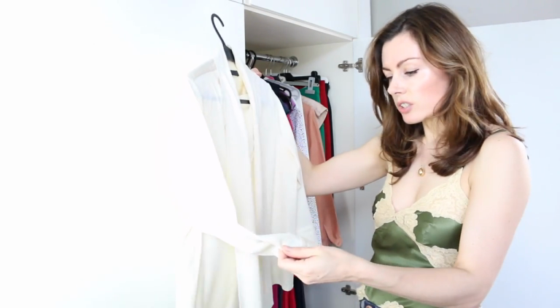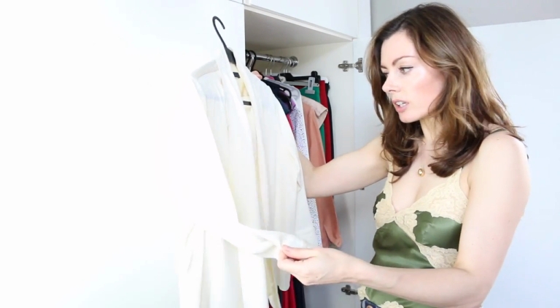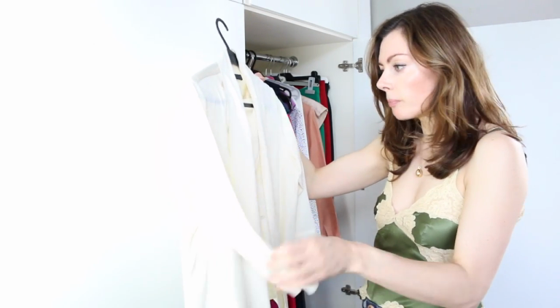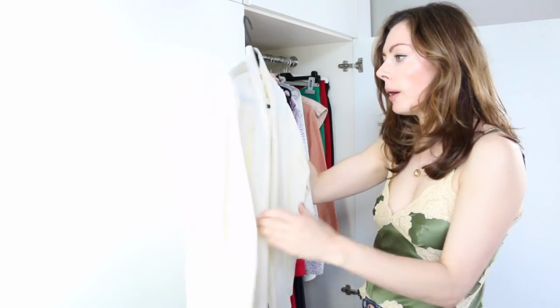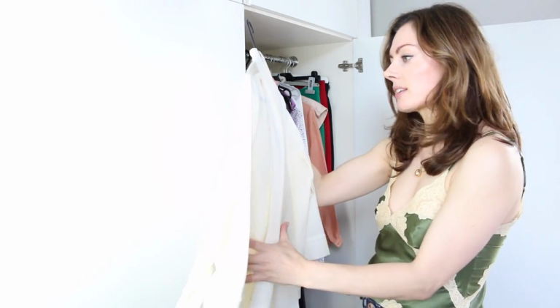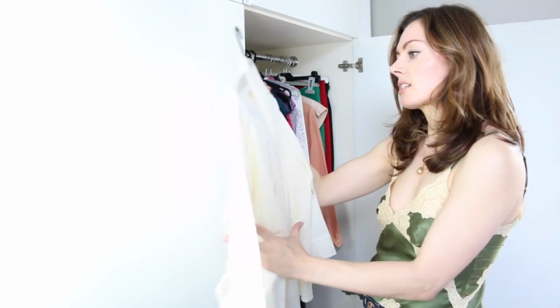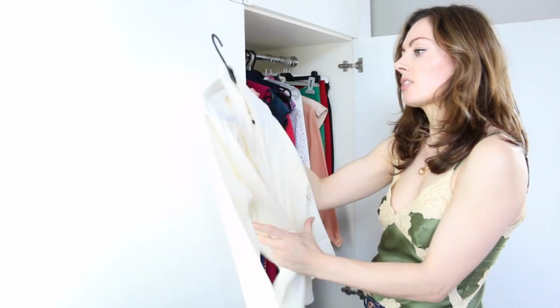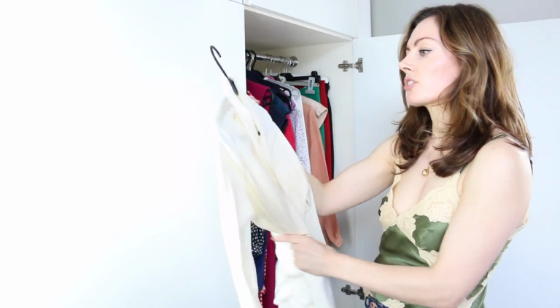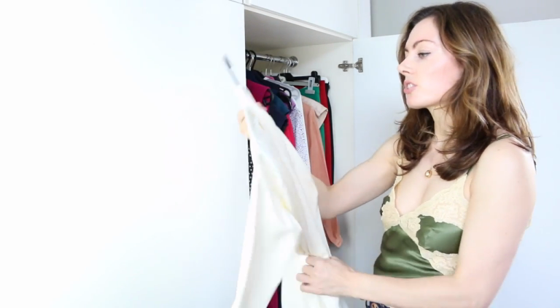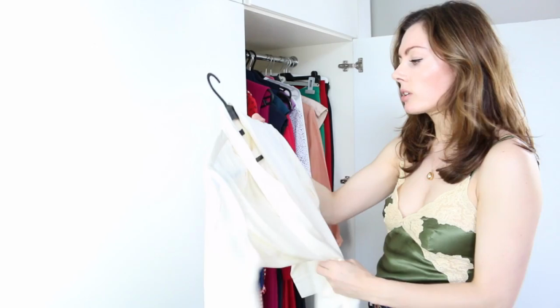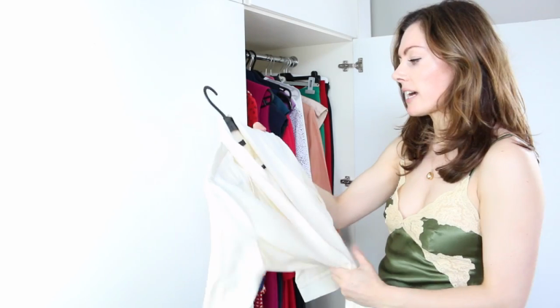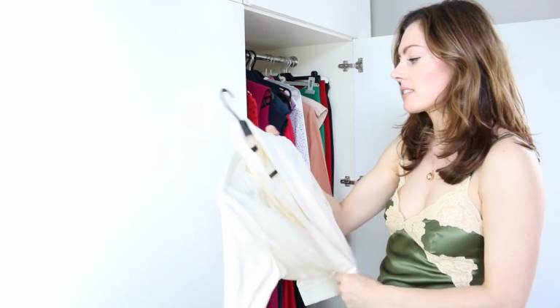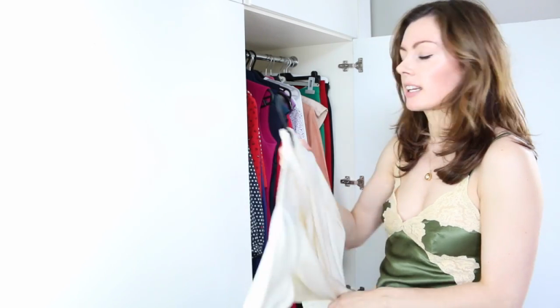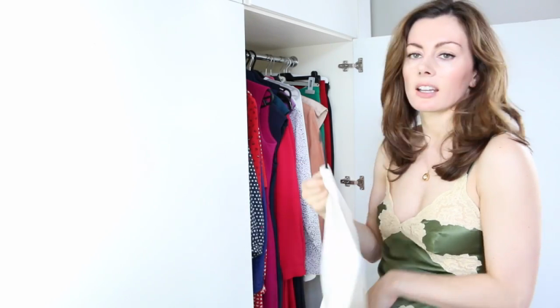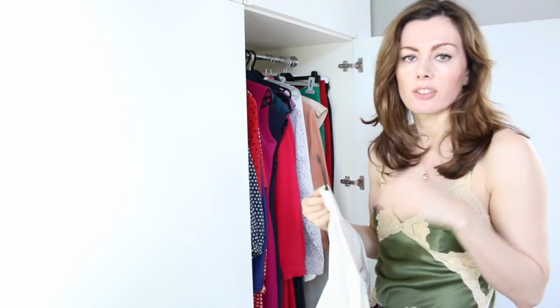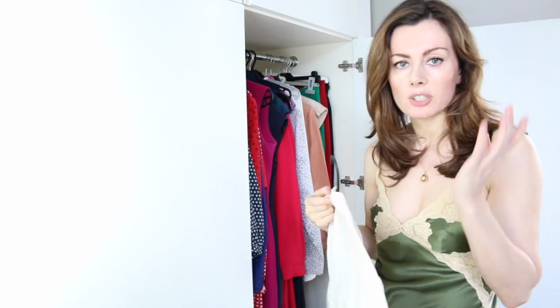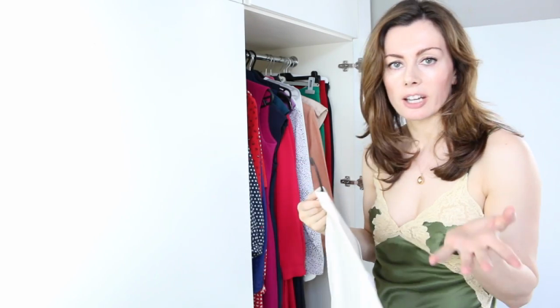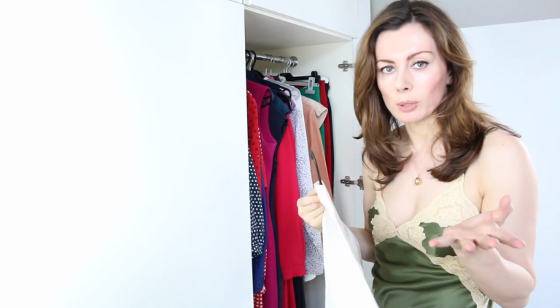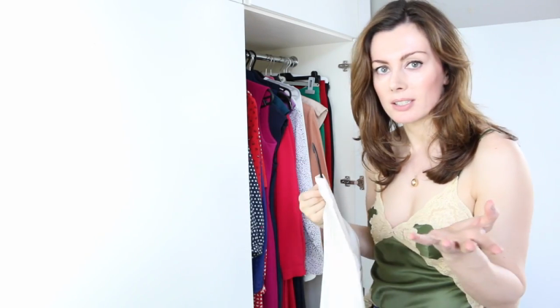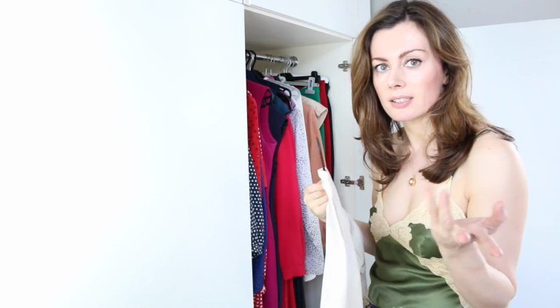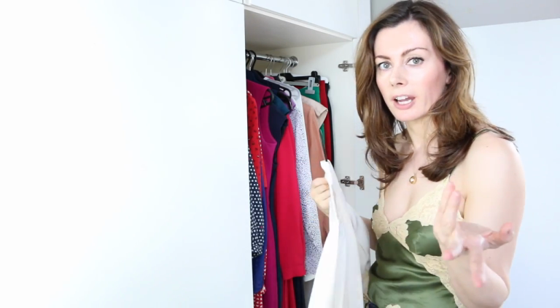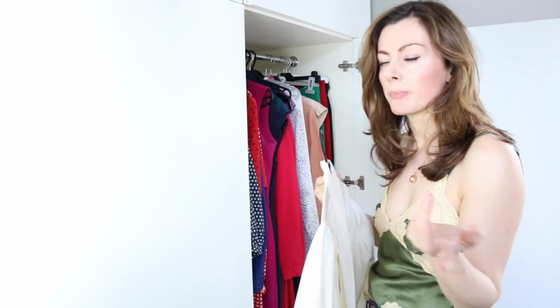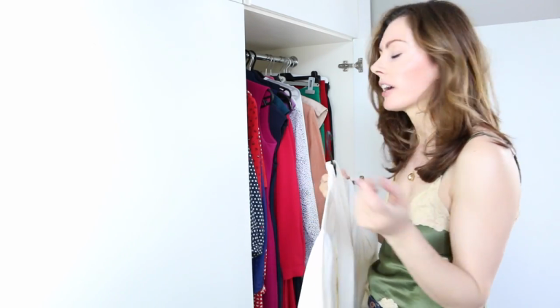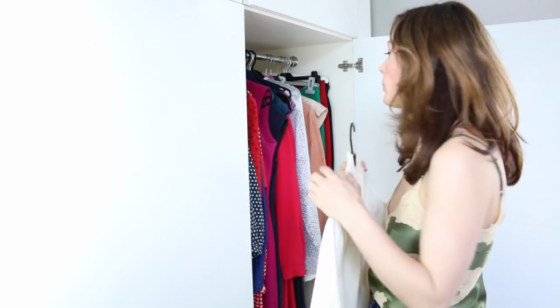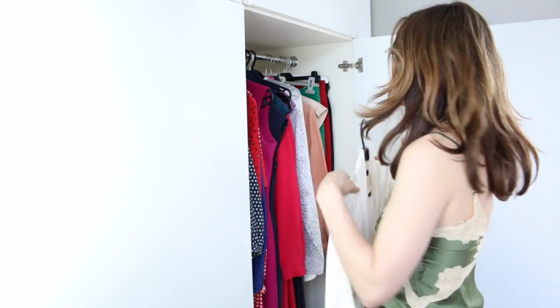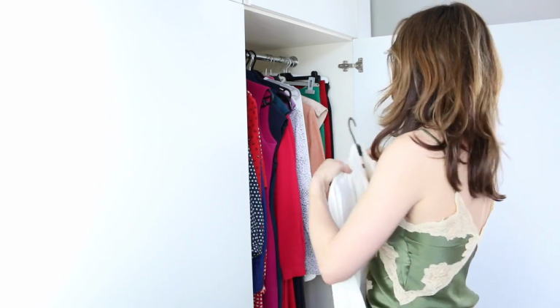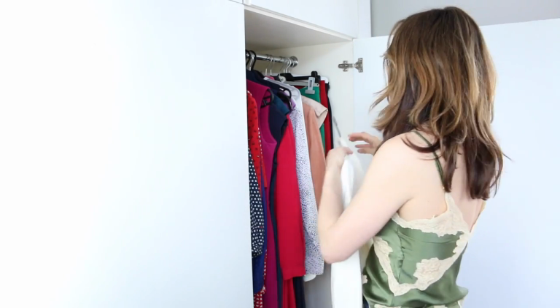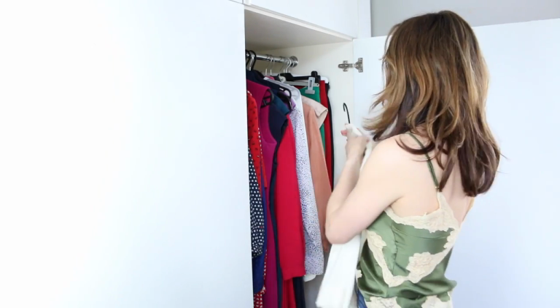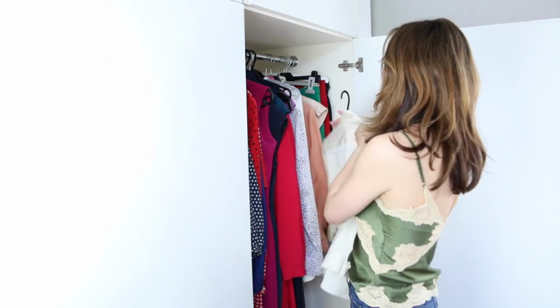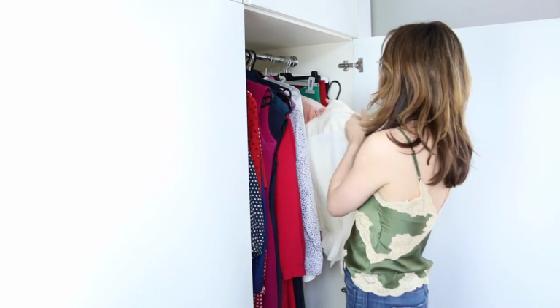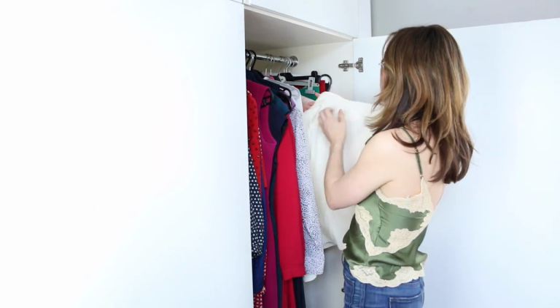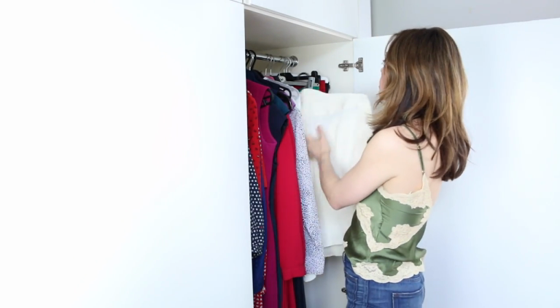Silk blouses are so gorgeous from The Row. Extortionate, but they're so classic. They're timeless — I wear them time and time again.